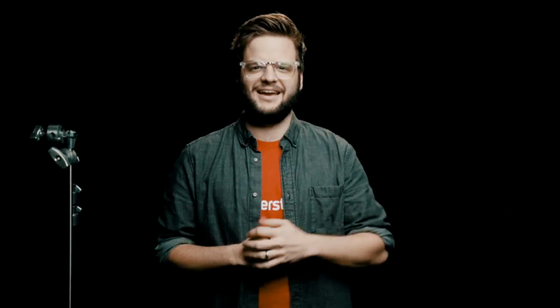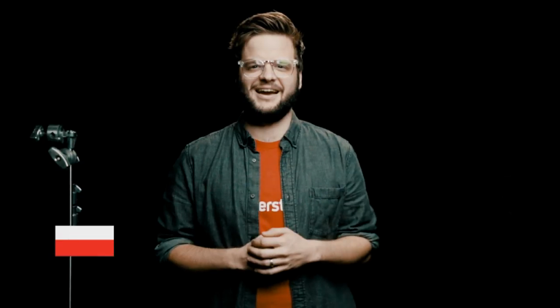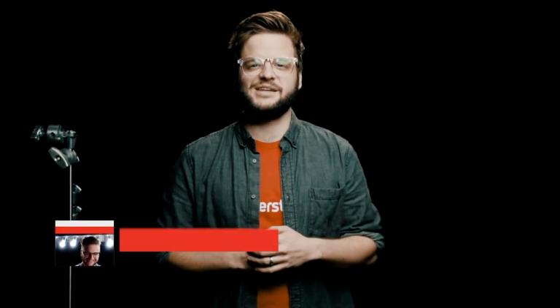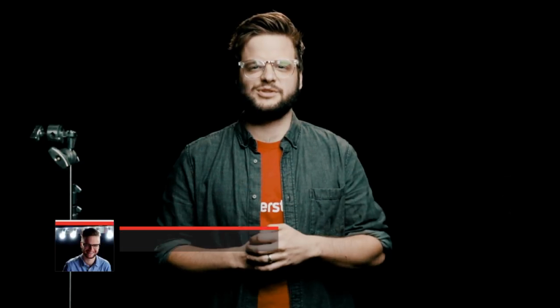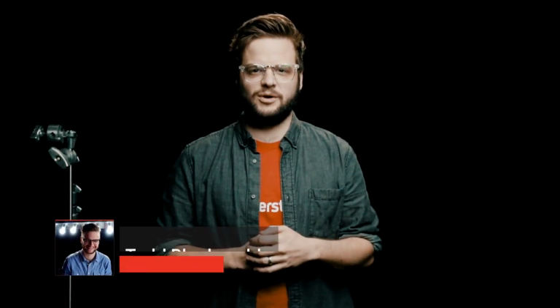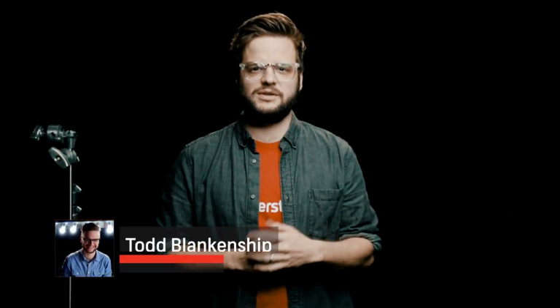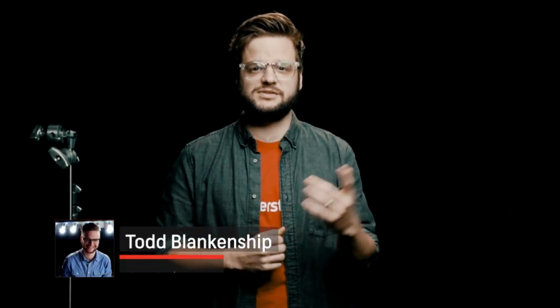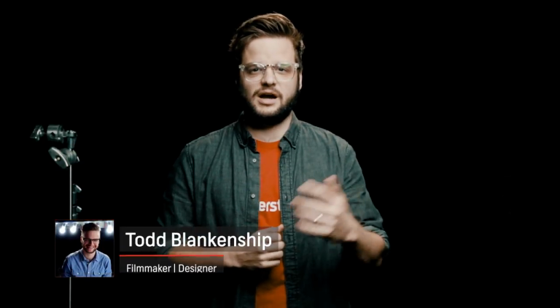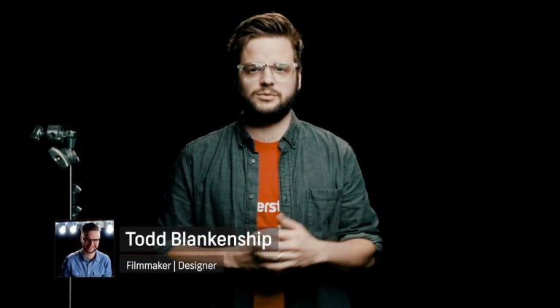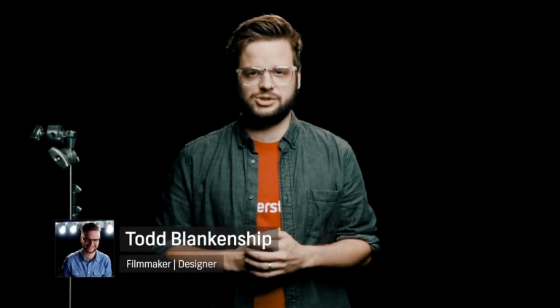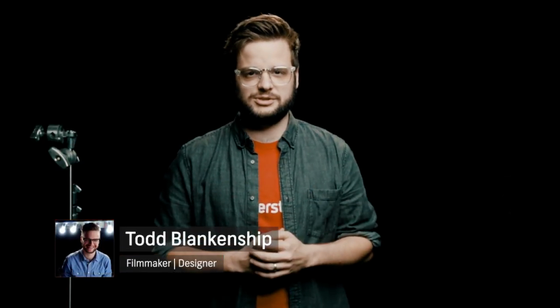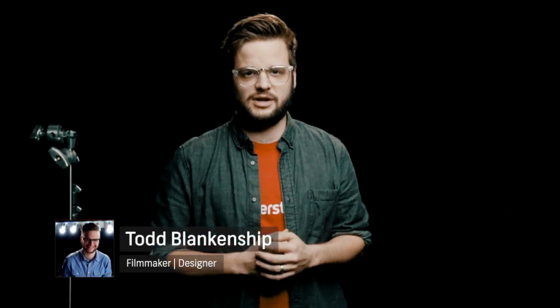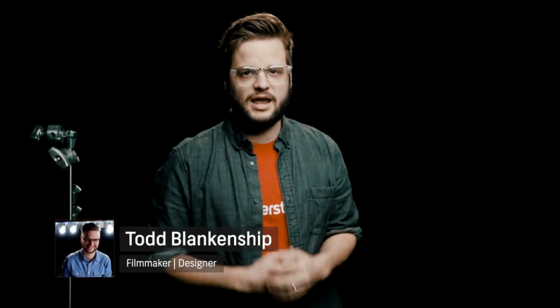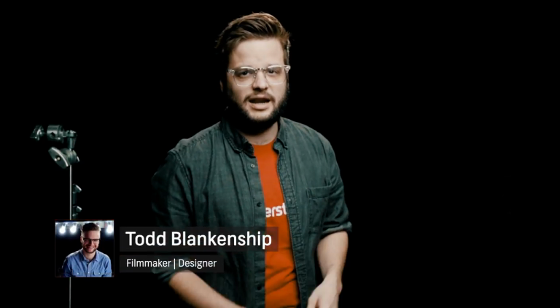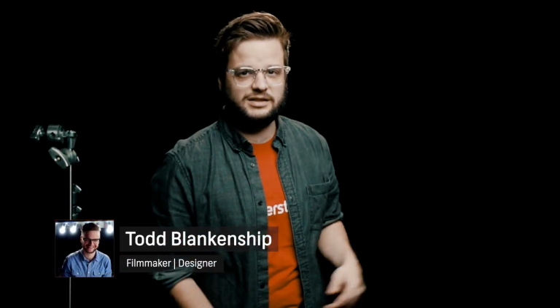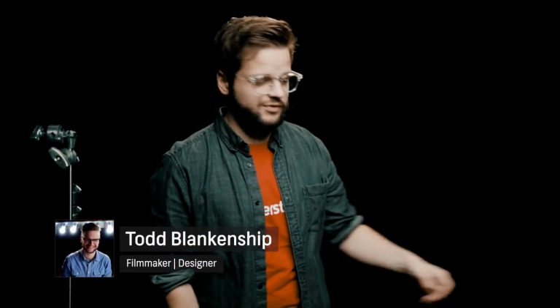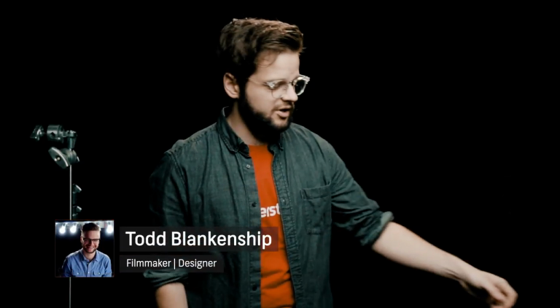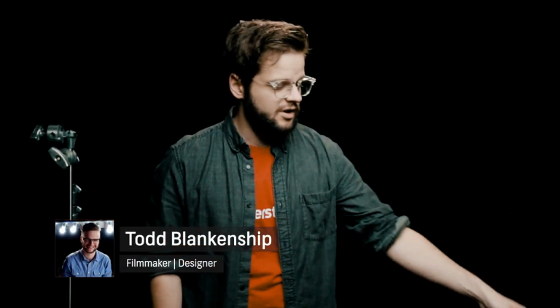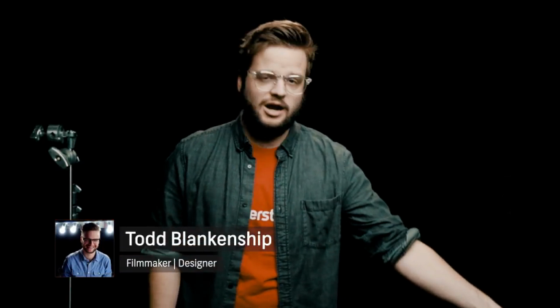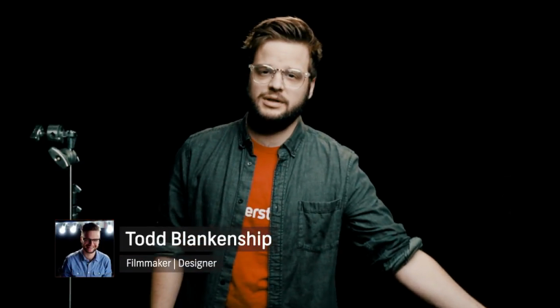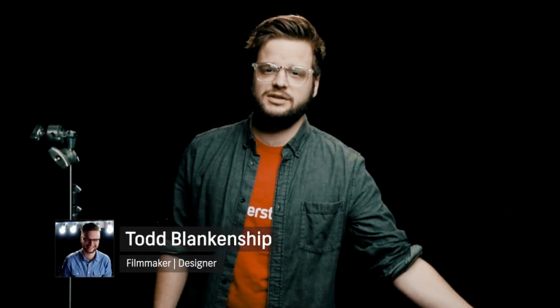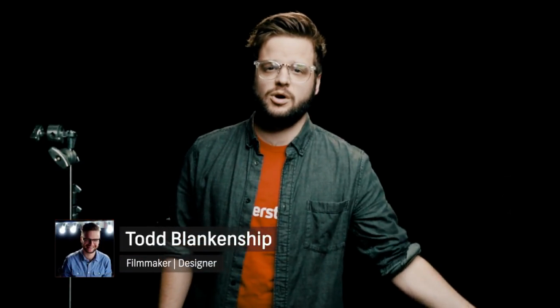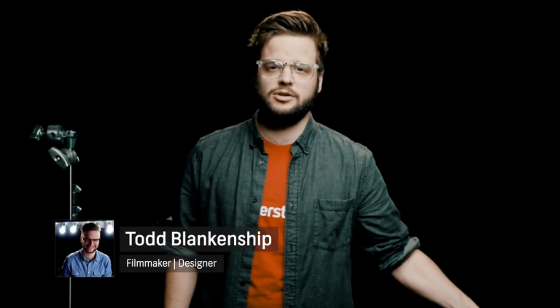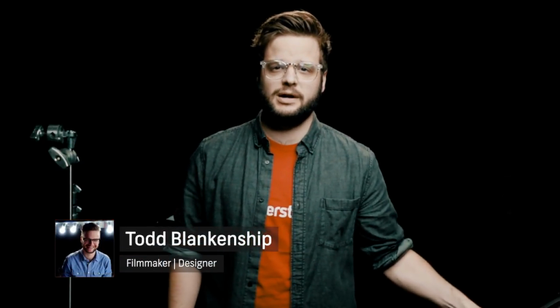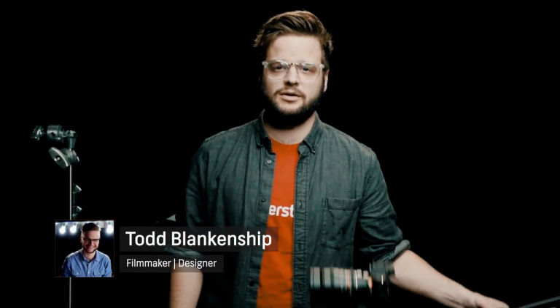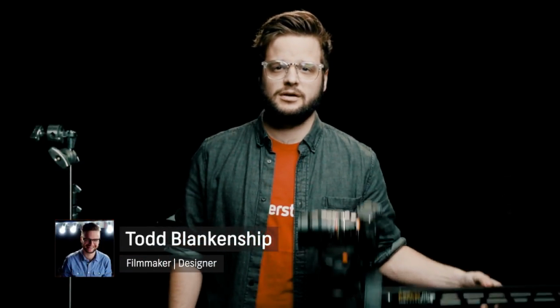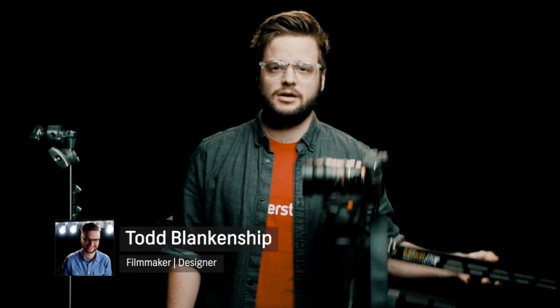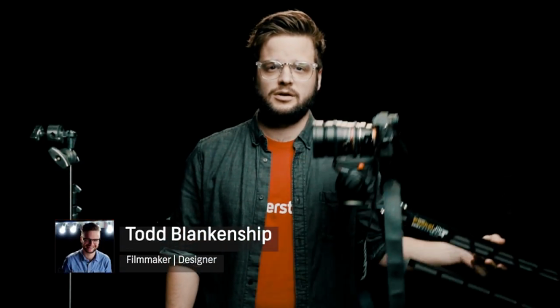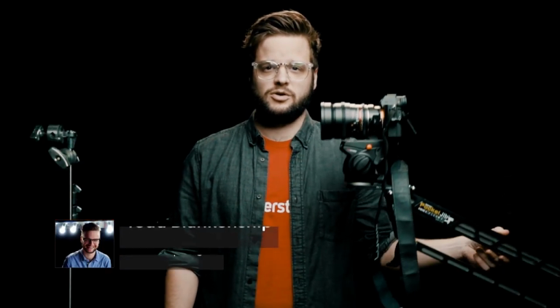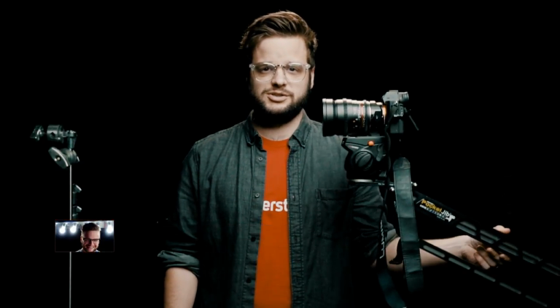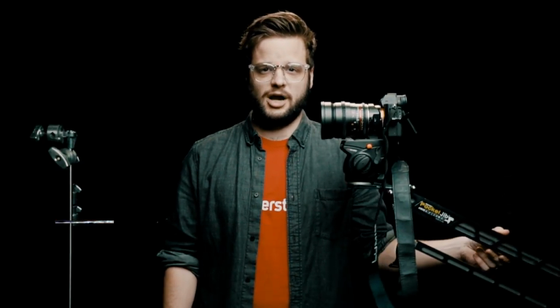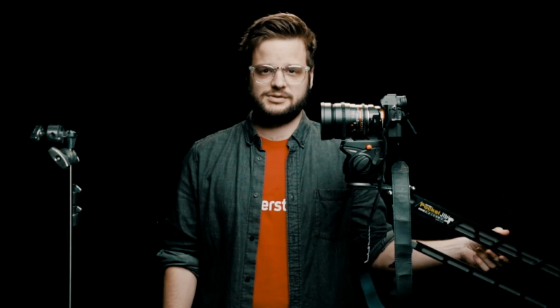Hey guys, how's it going? This is Todd with Shutterstock, and in this video I'm going to teach you all about crane shots.